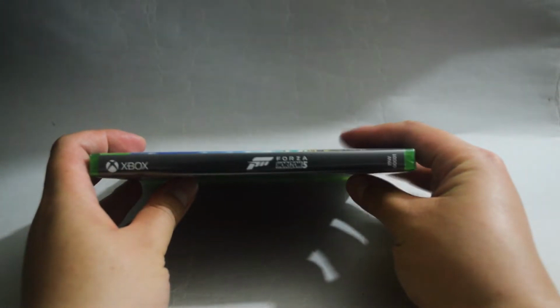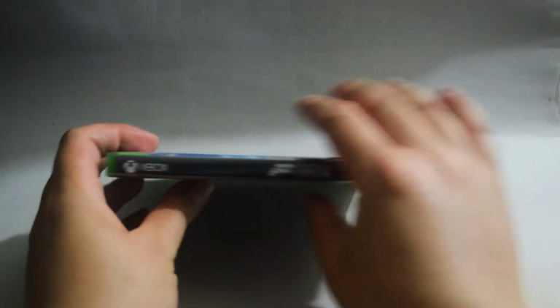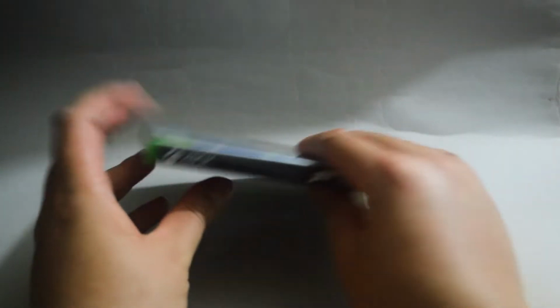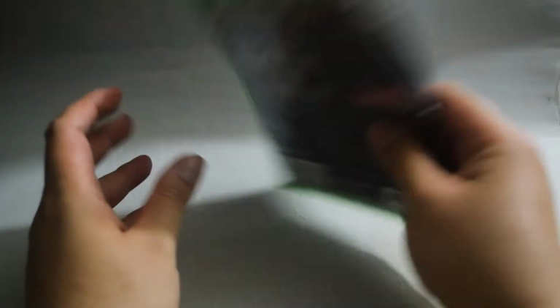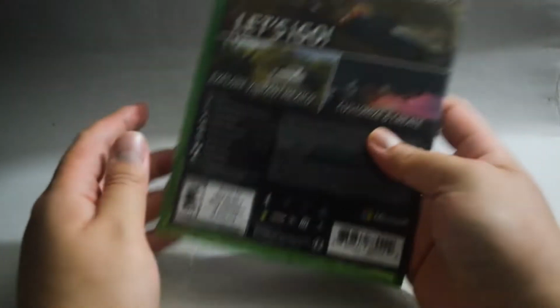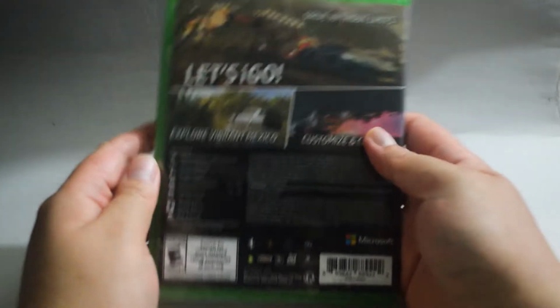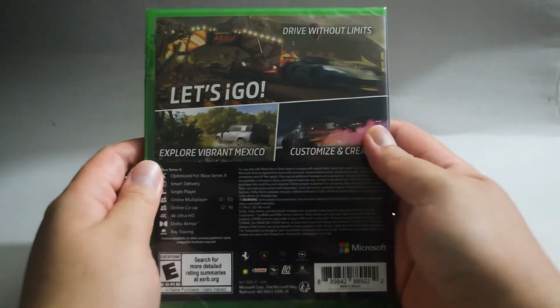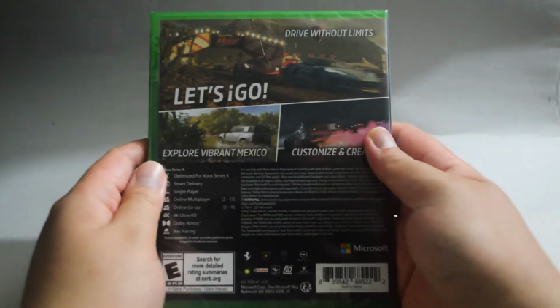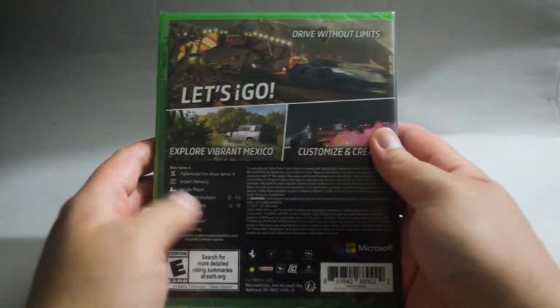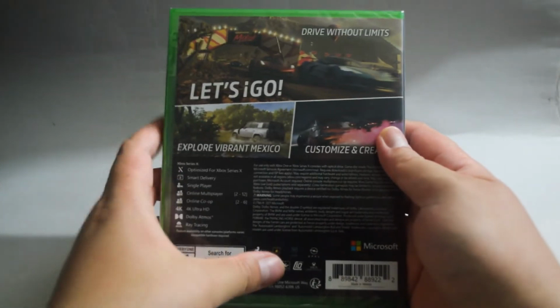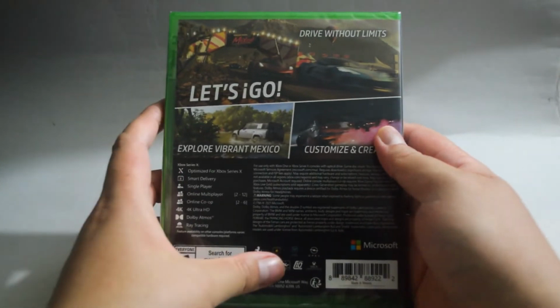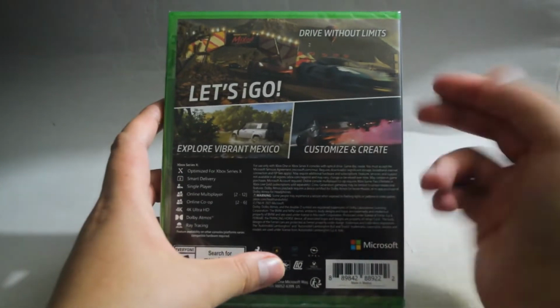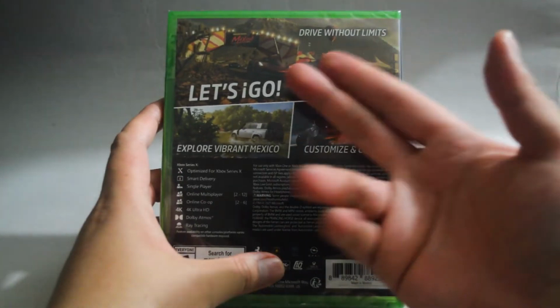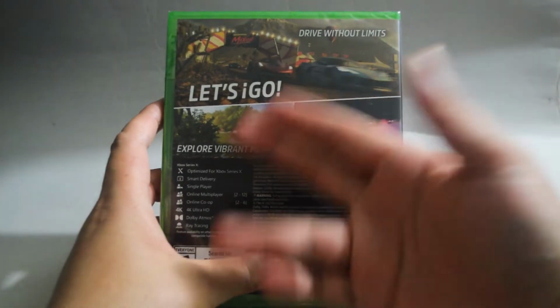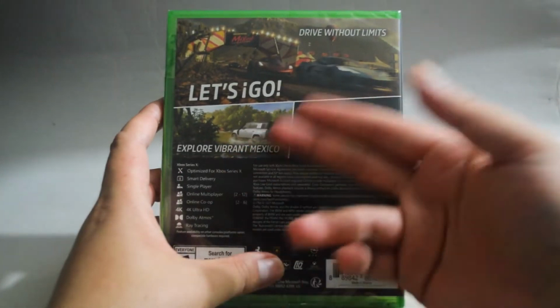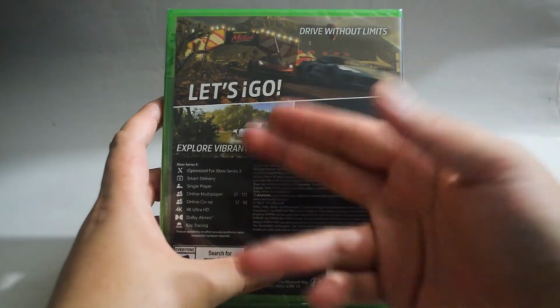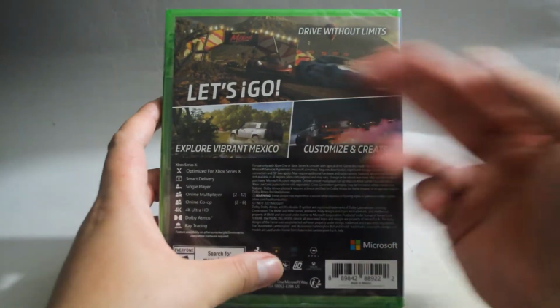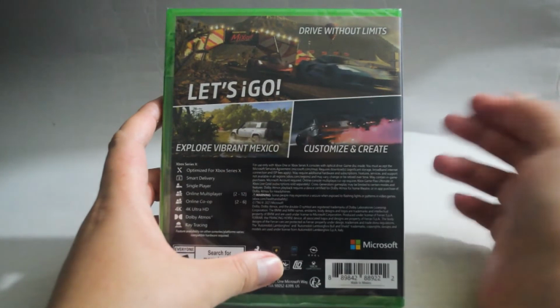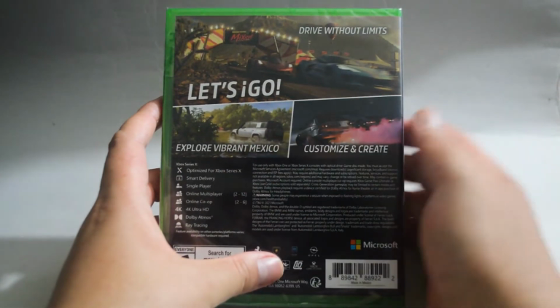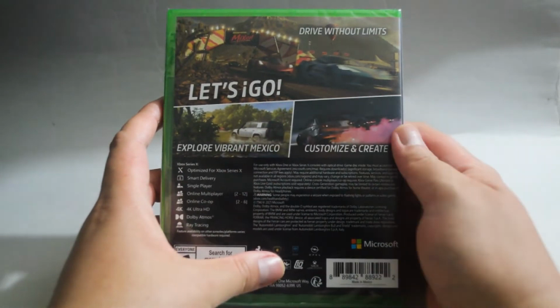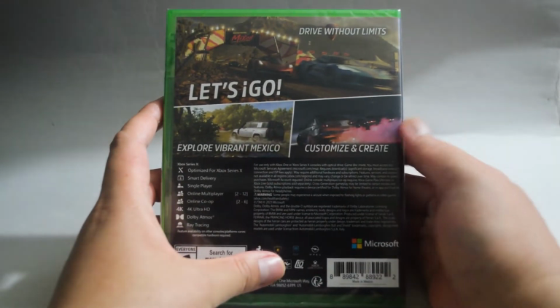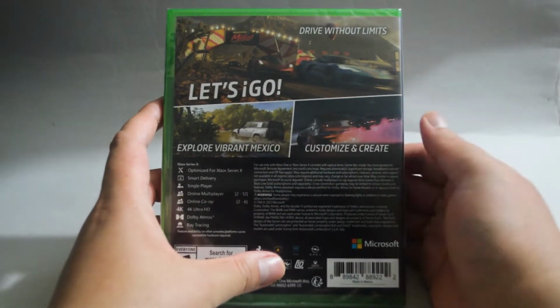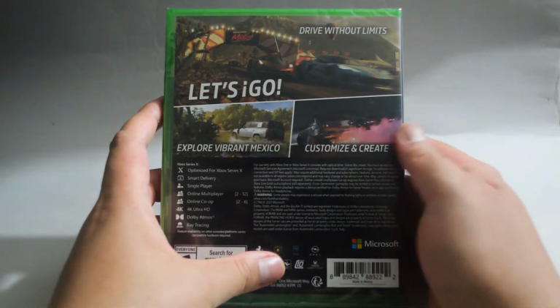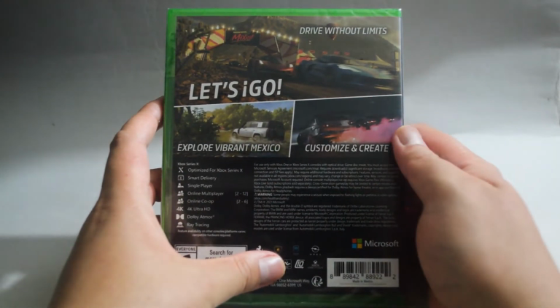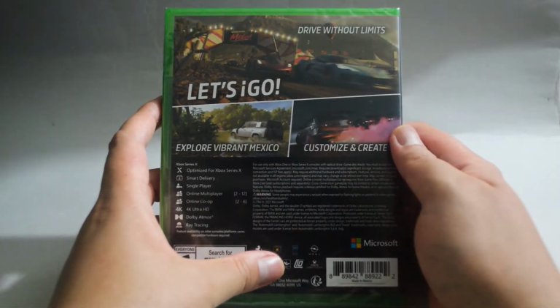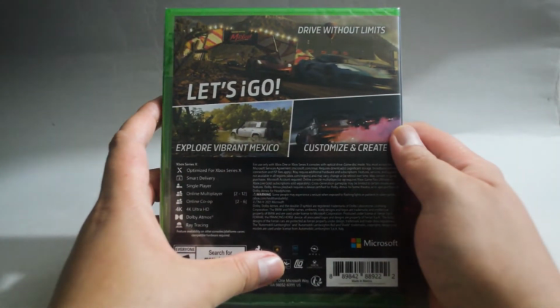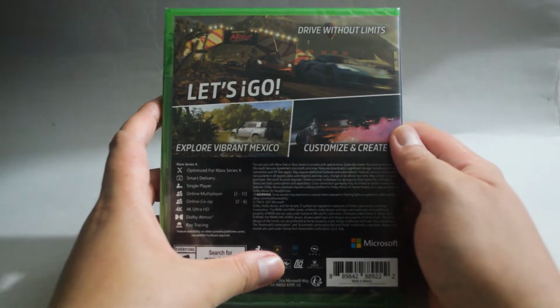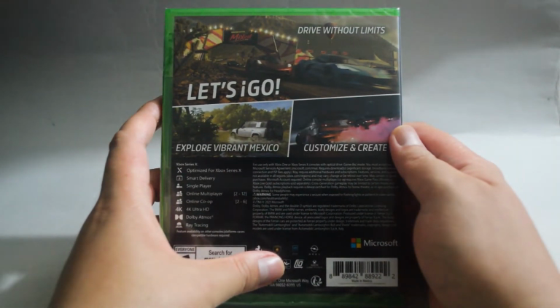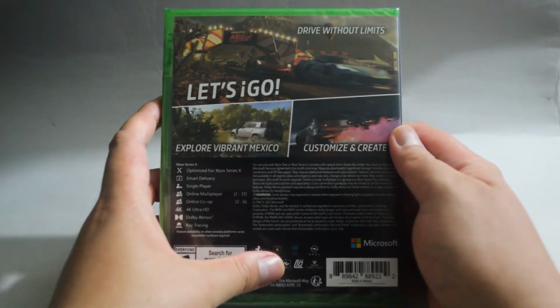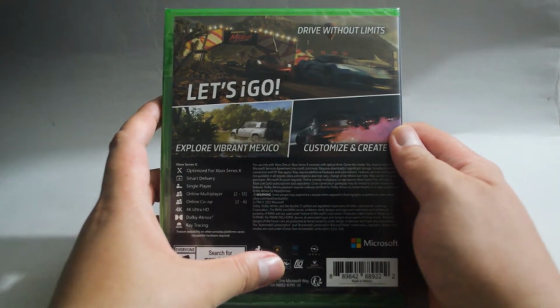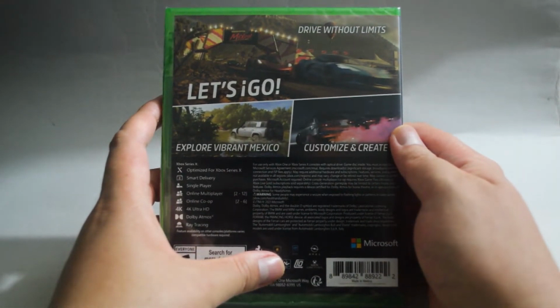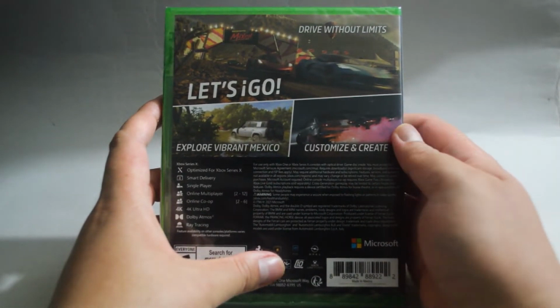And let's look at the back. In the back, there are three gameplay pictures. This is an open-world racing game.